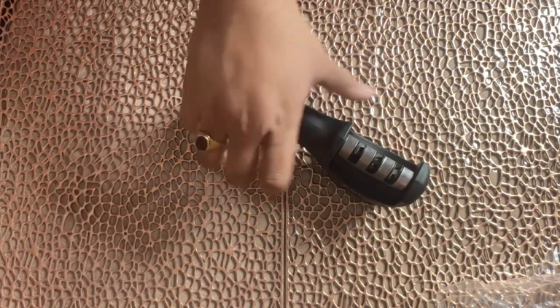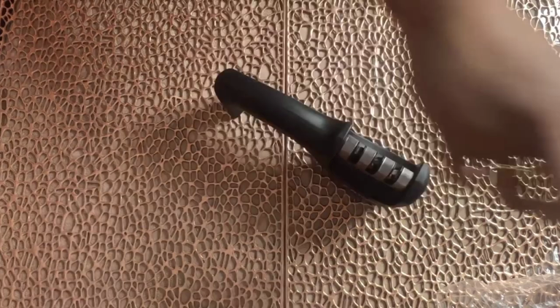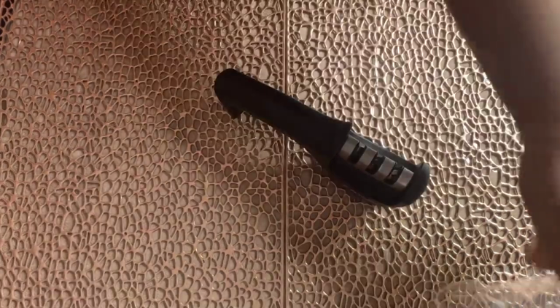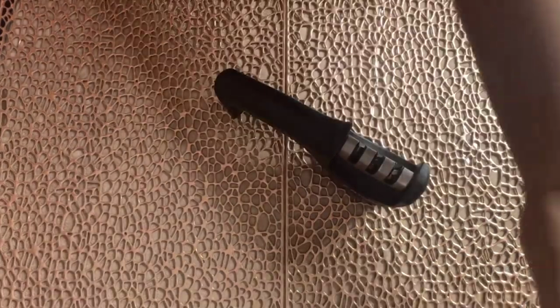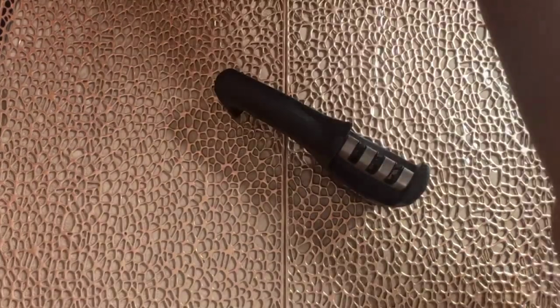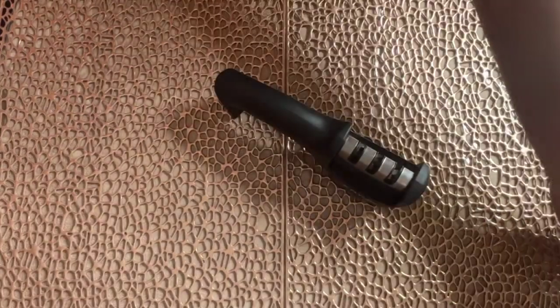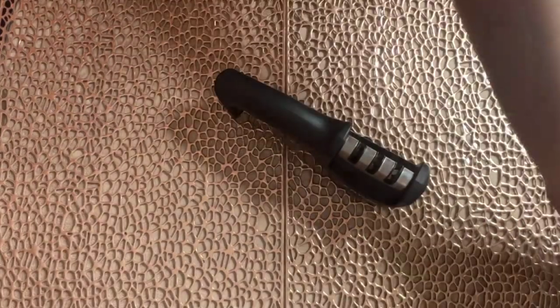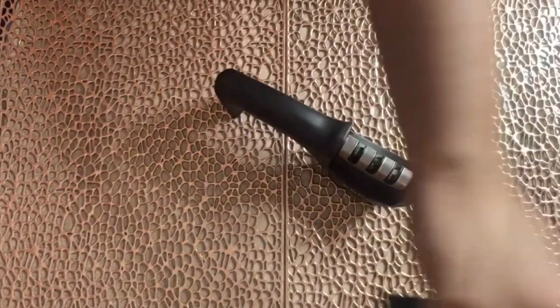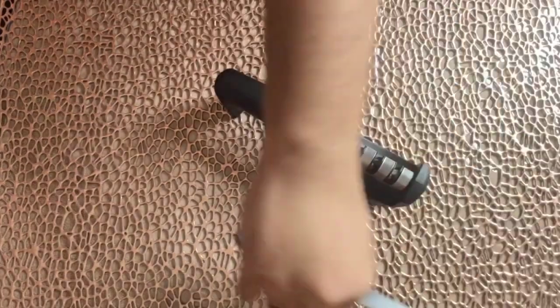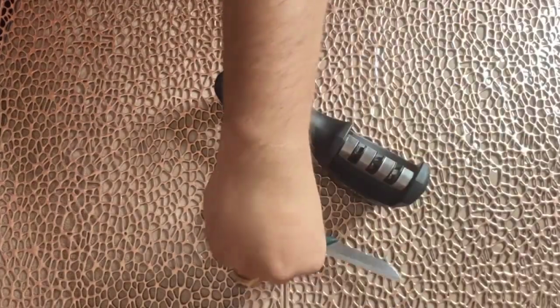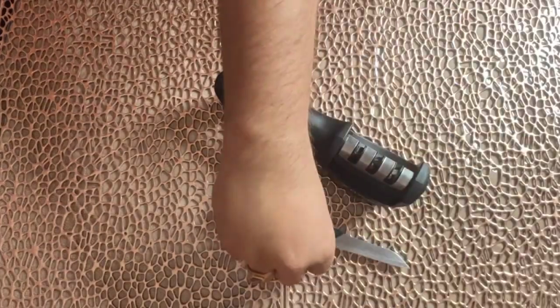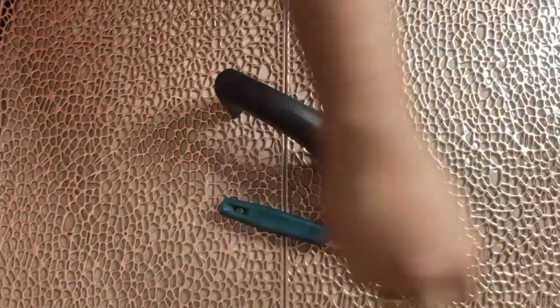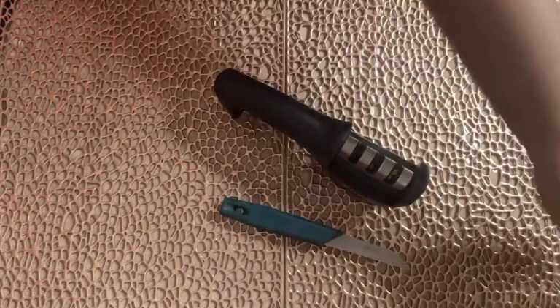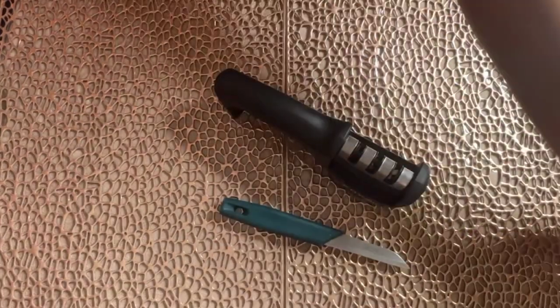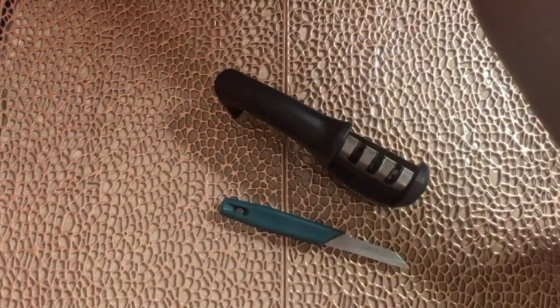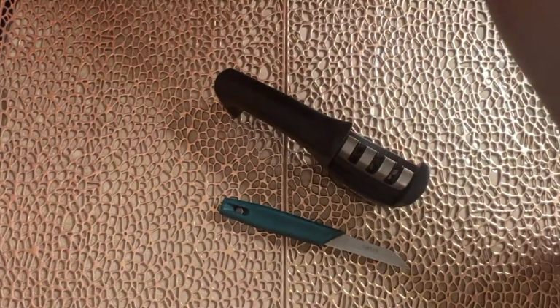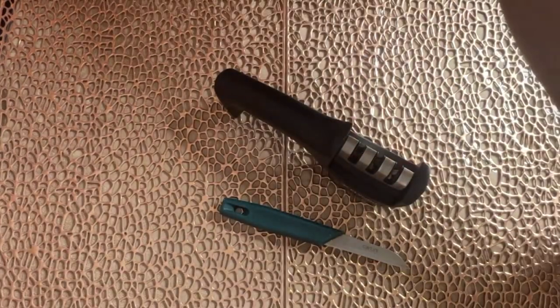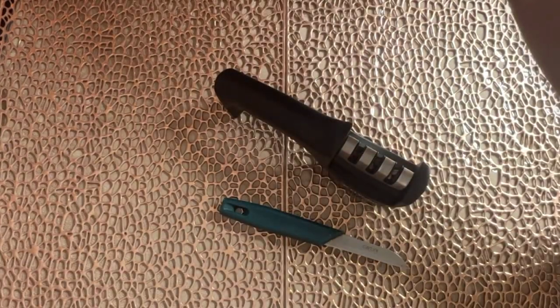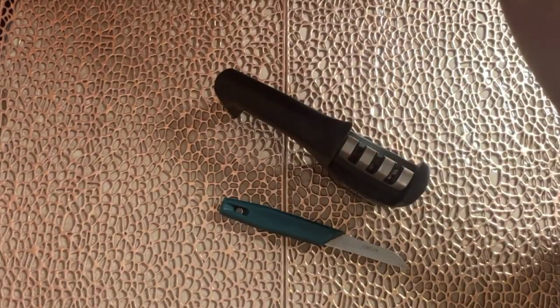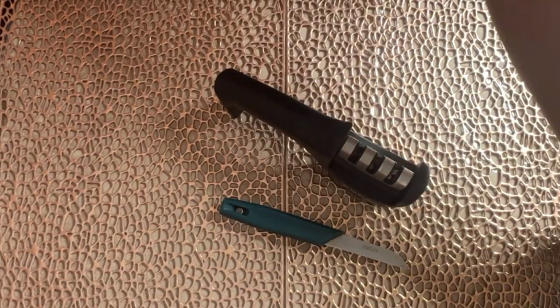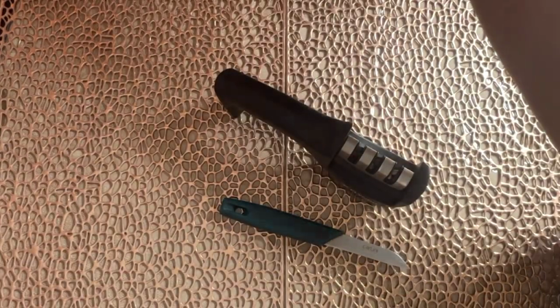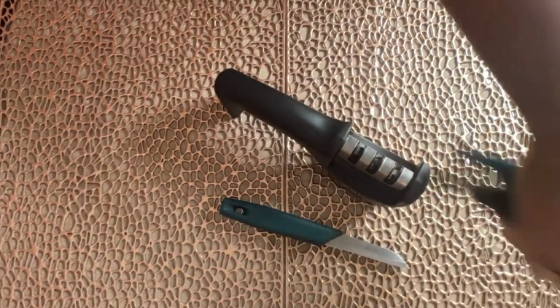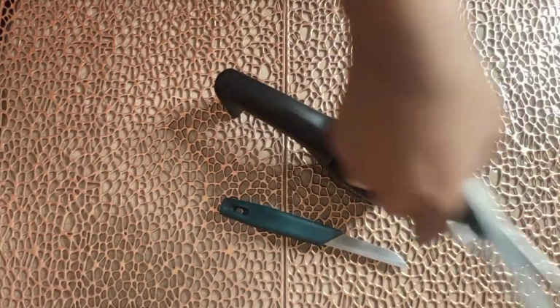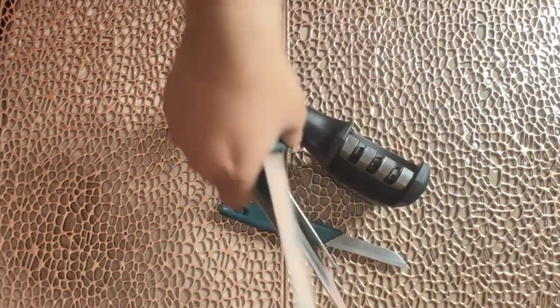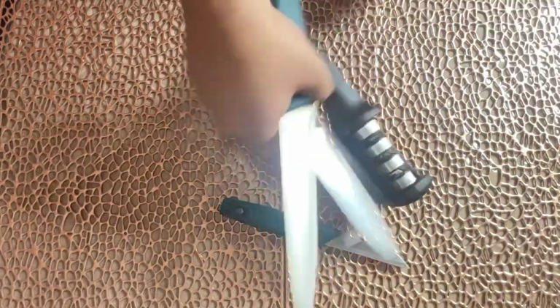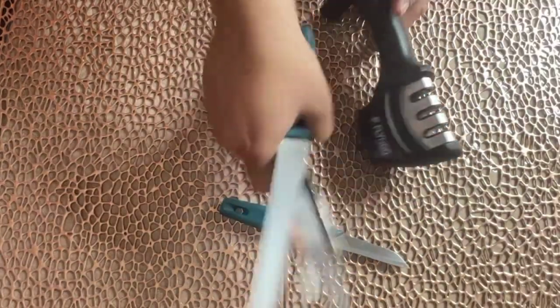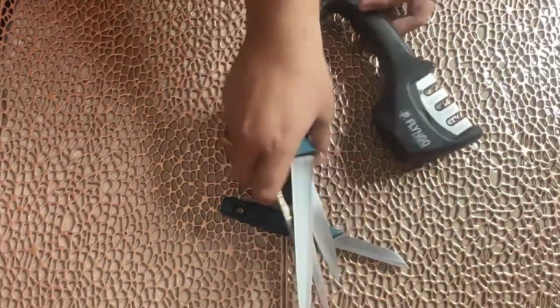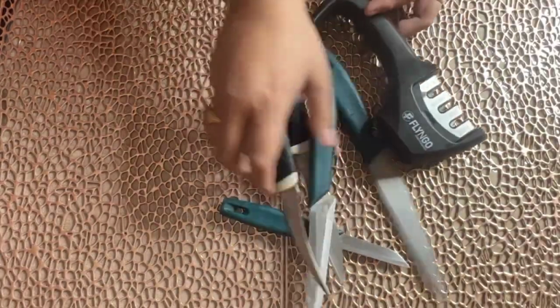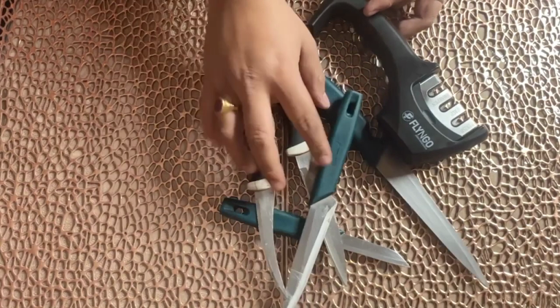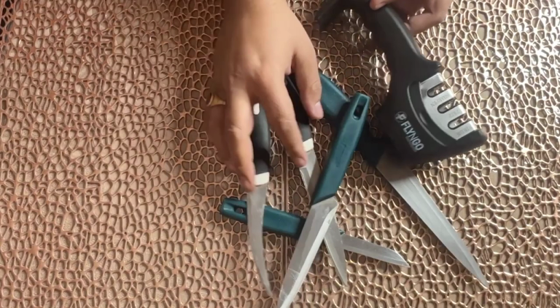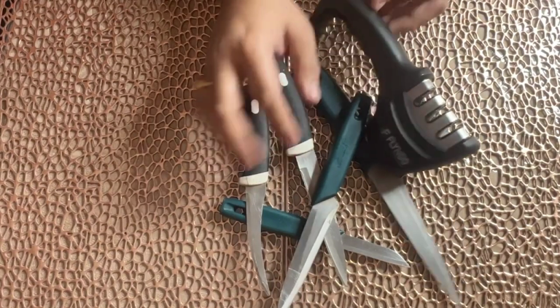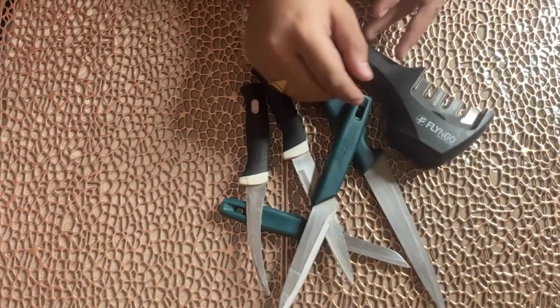Like when you are in your house, you can use it. When your knife gets very dull, this is where it helps.